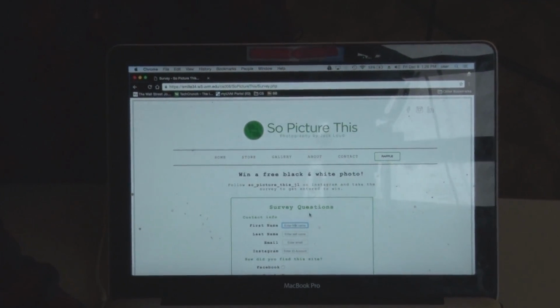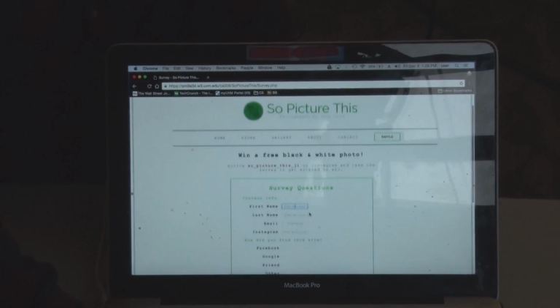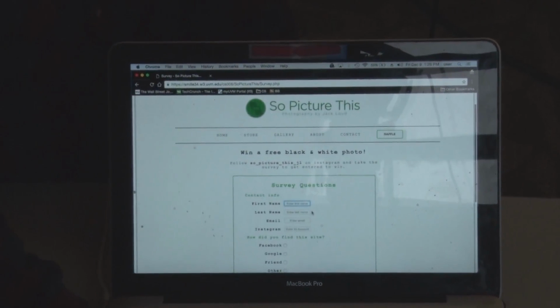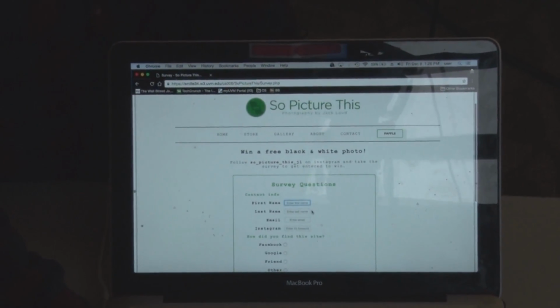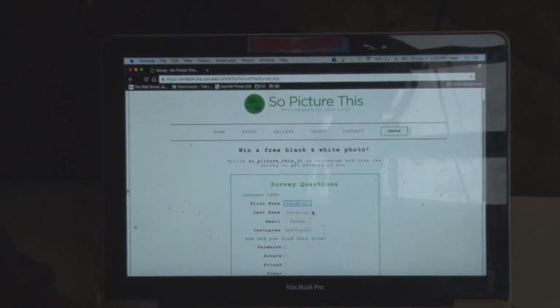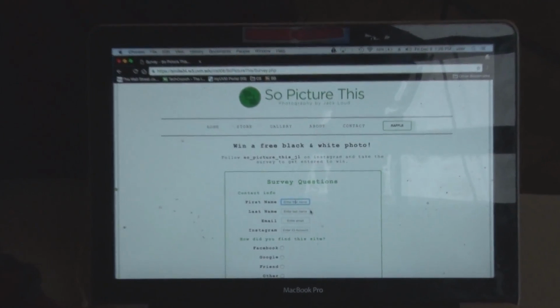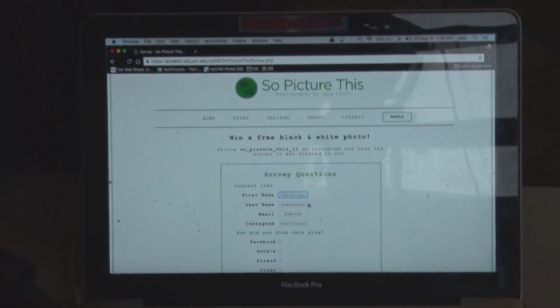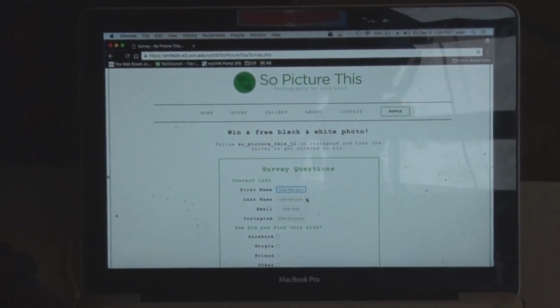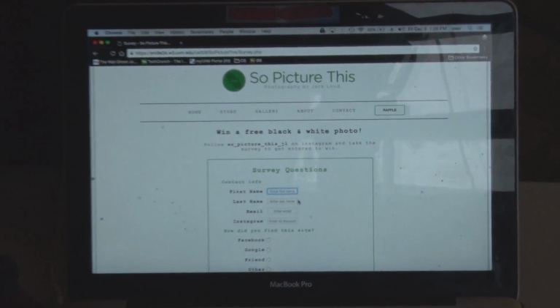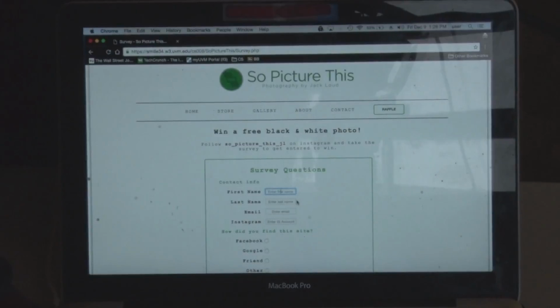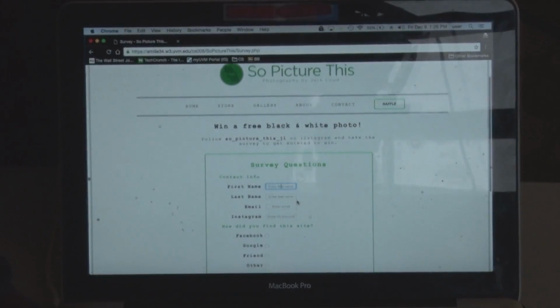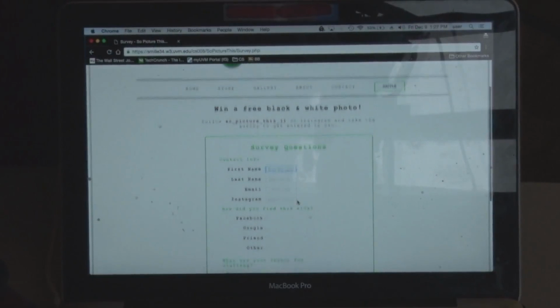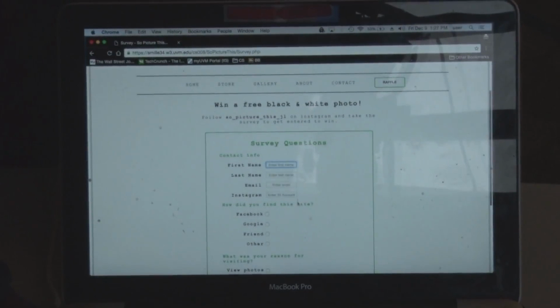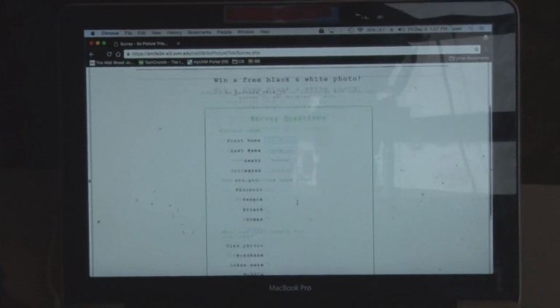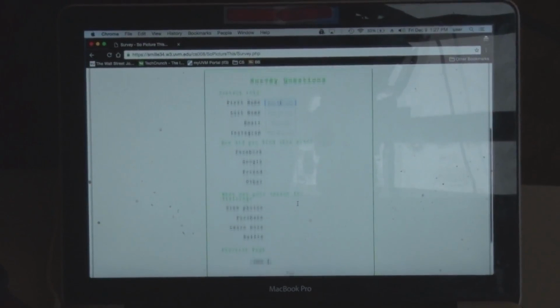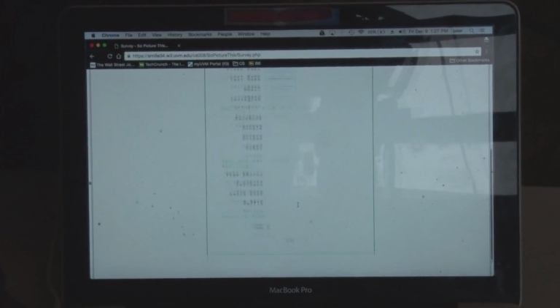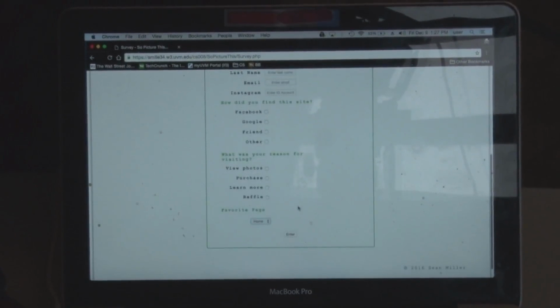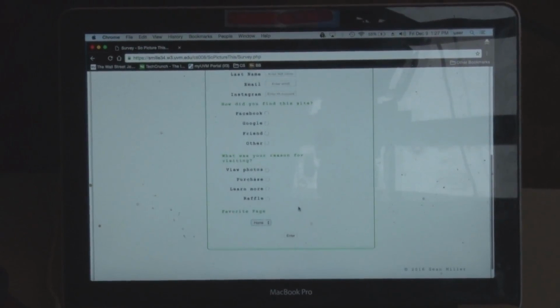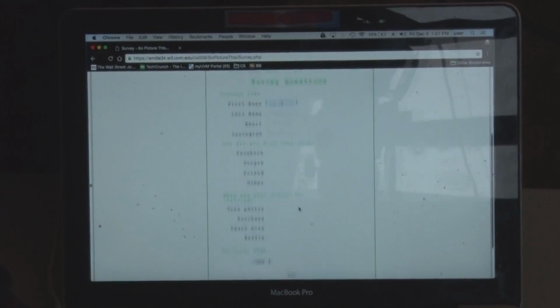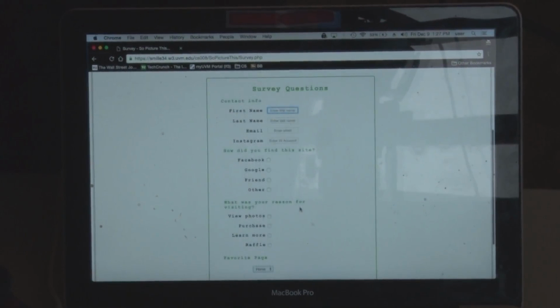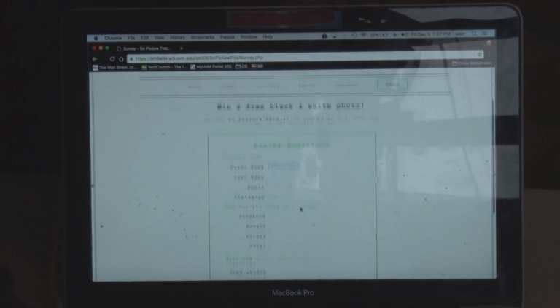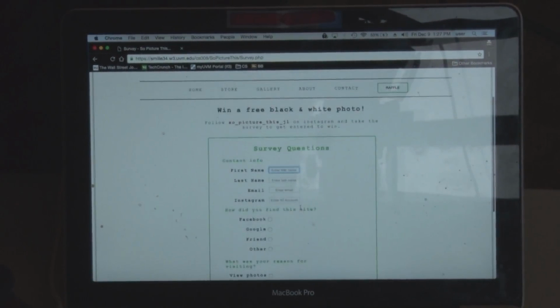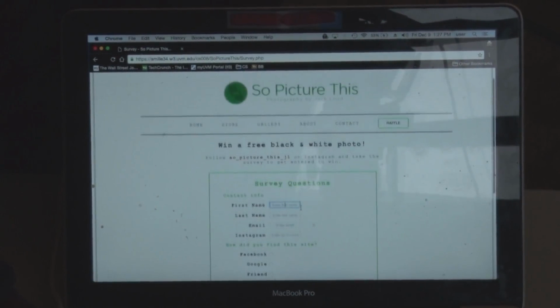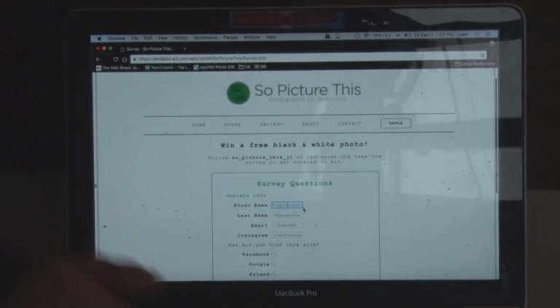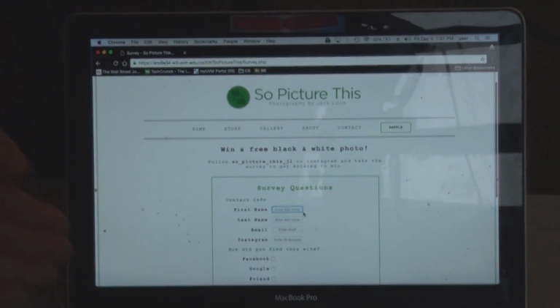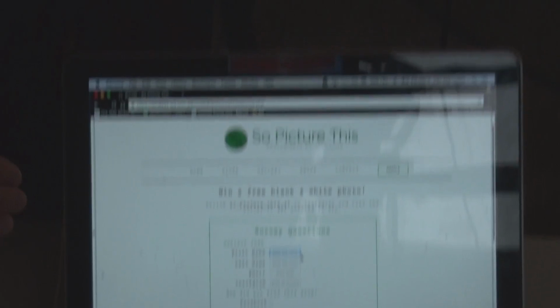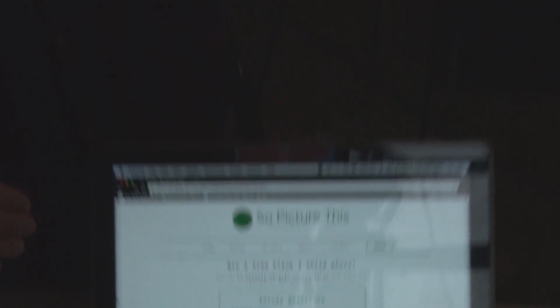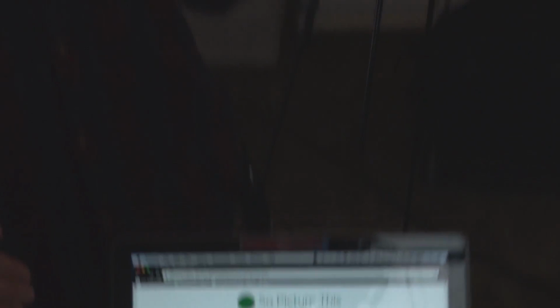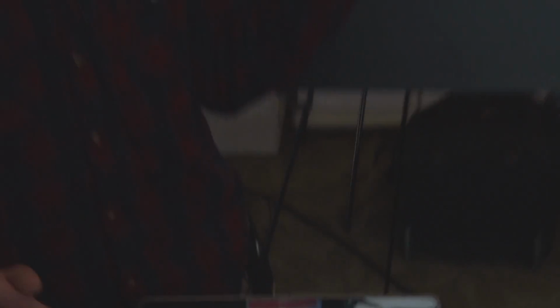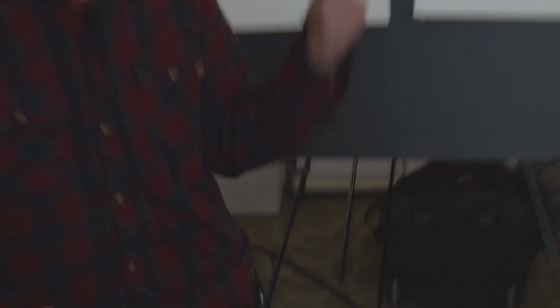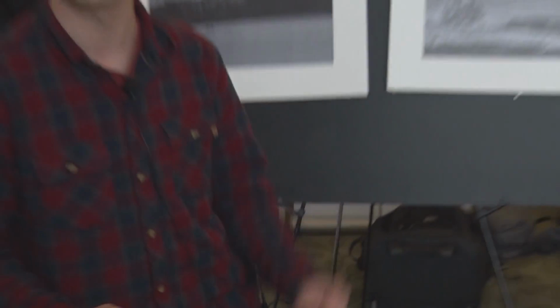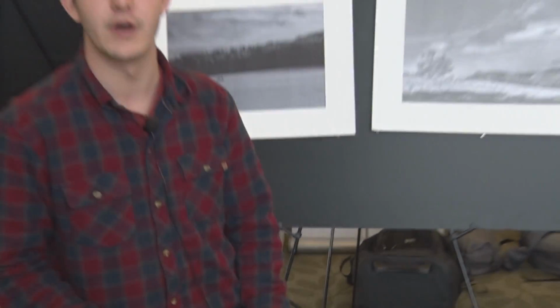If you fill out the survey and follow him on Instagram you'll automatically get entered in a raffle to win one of these black-and-white photos.